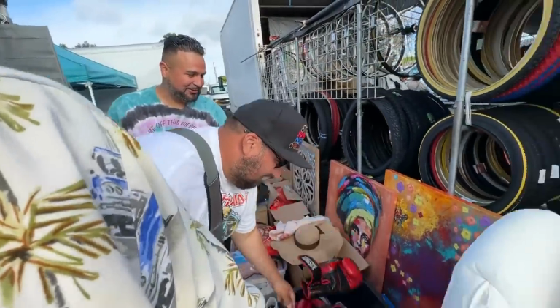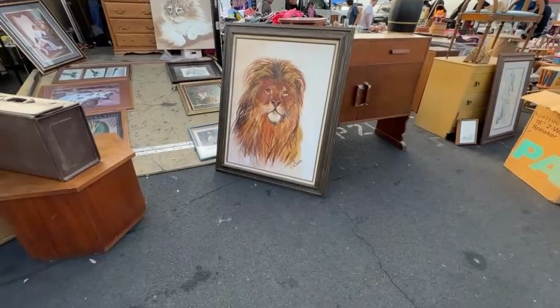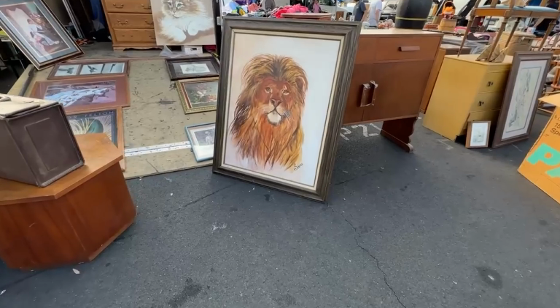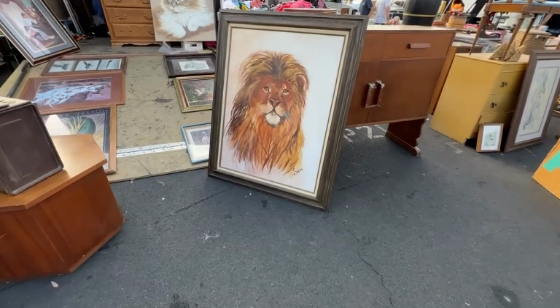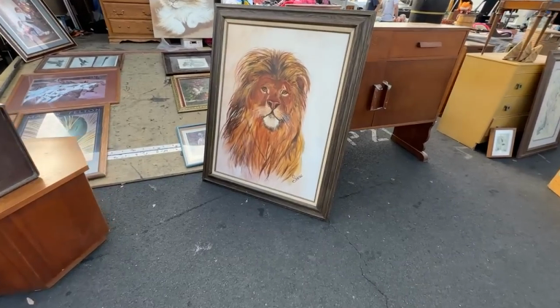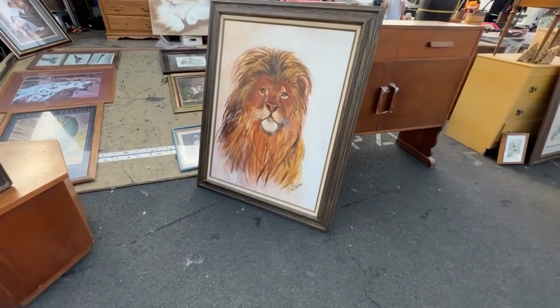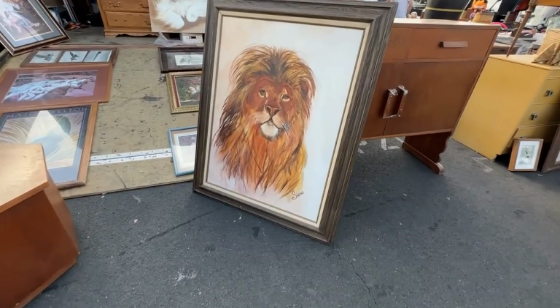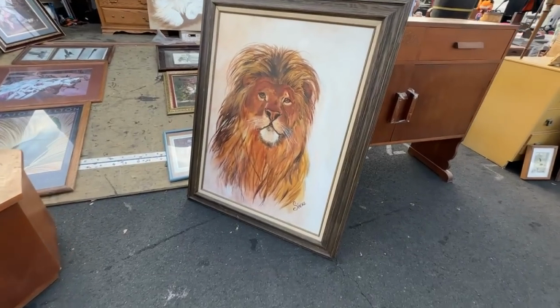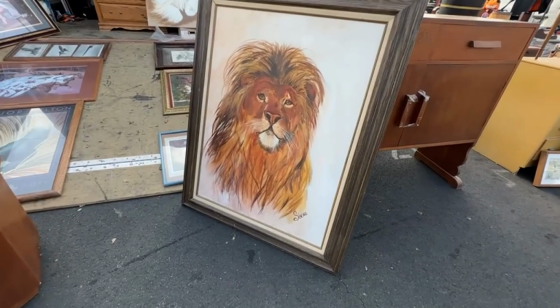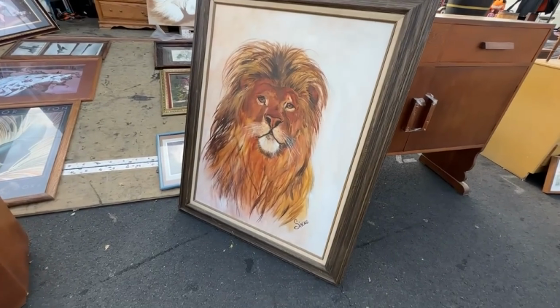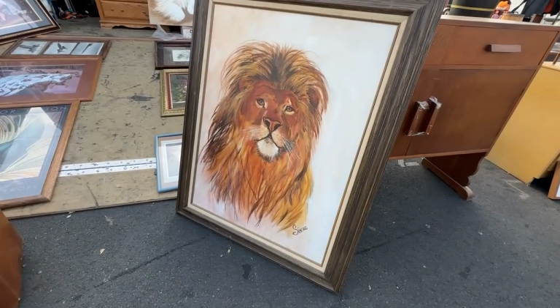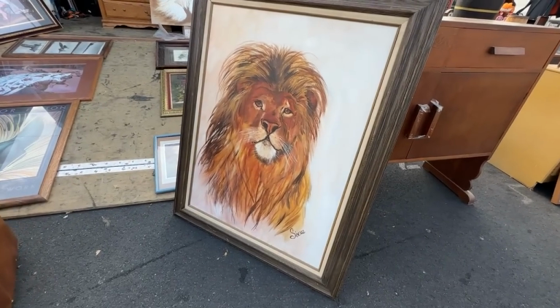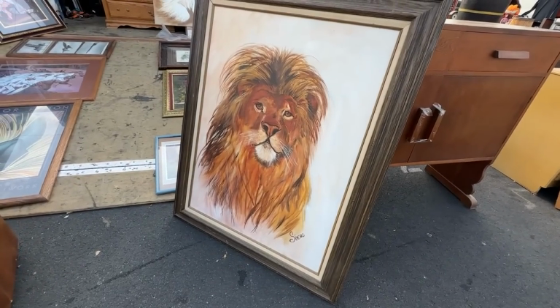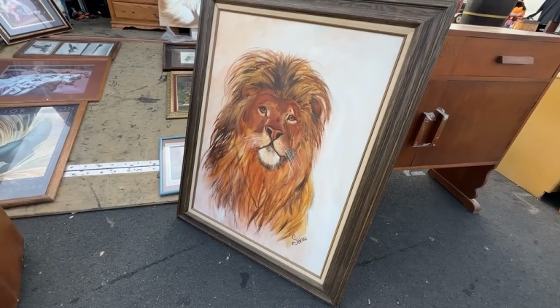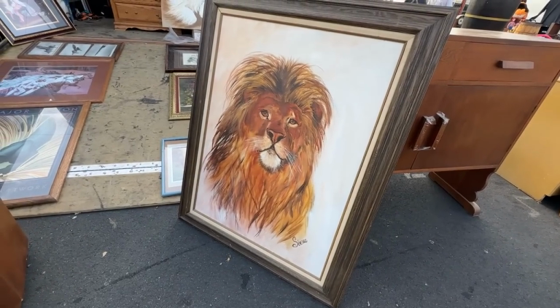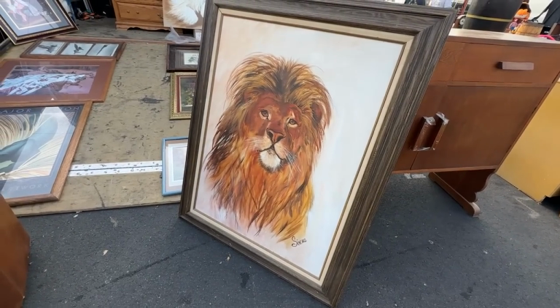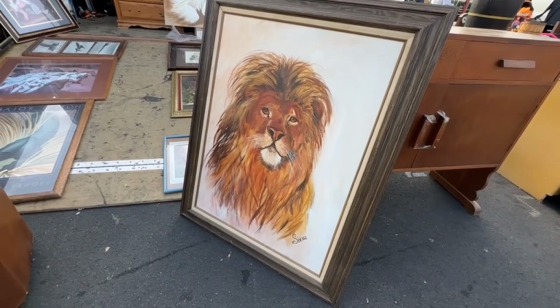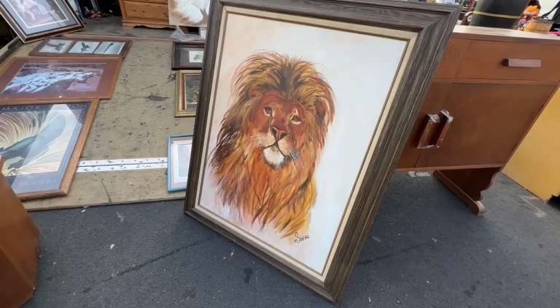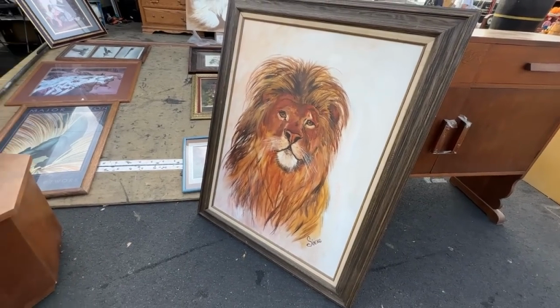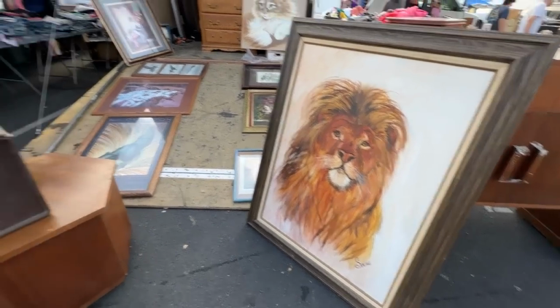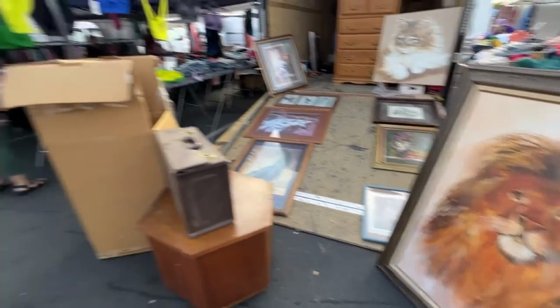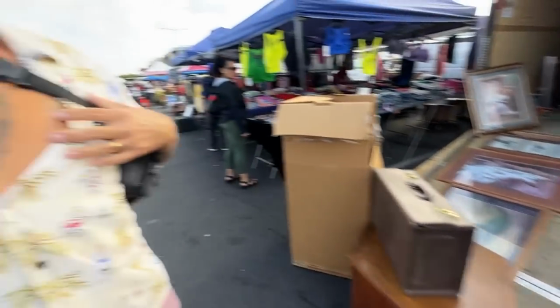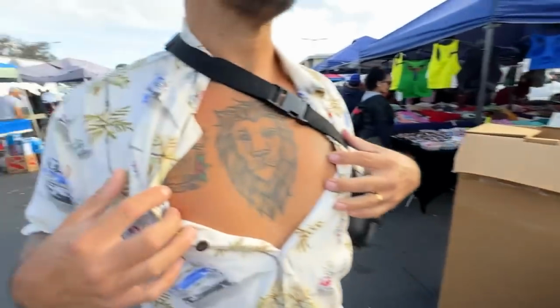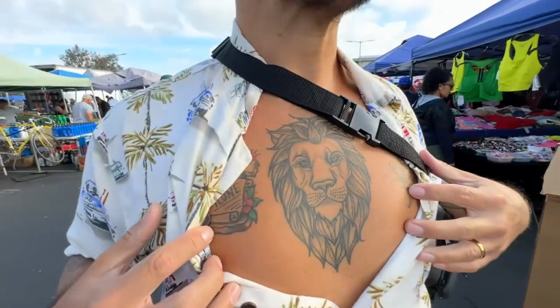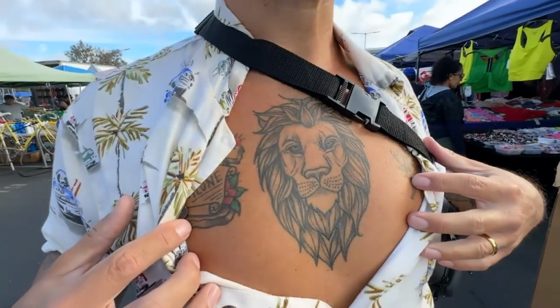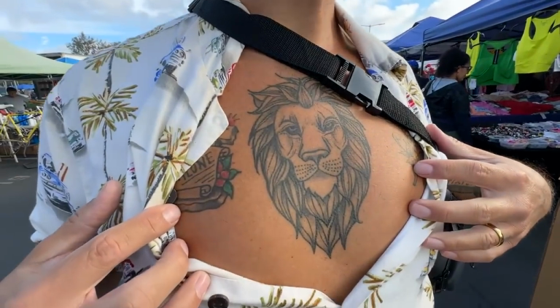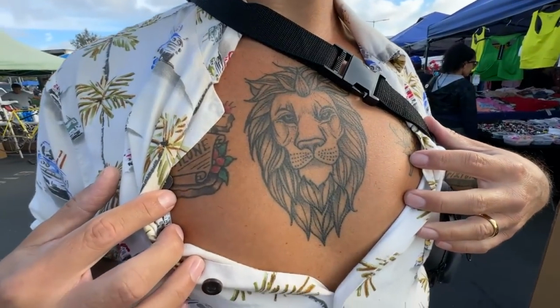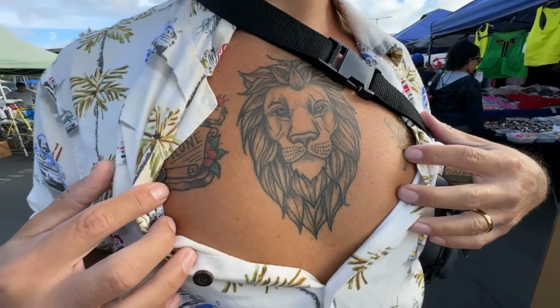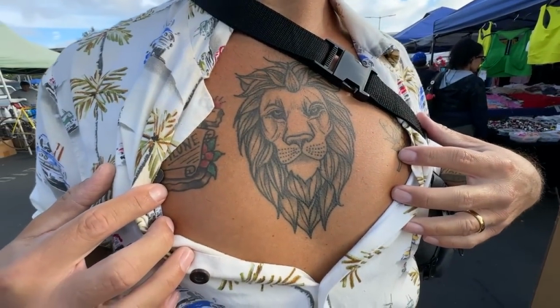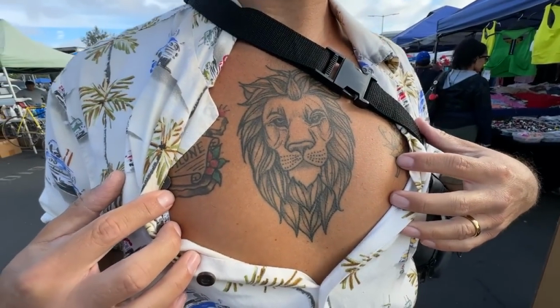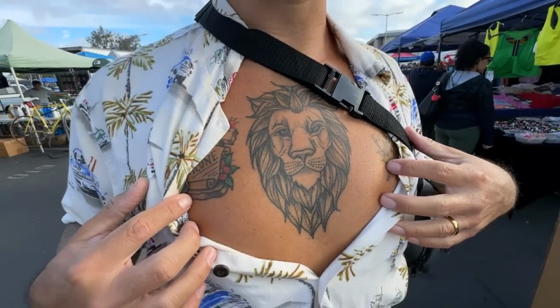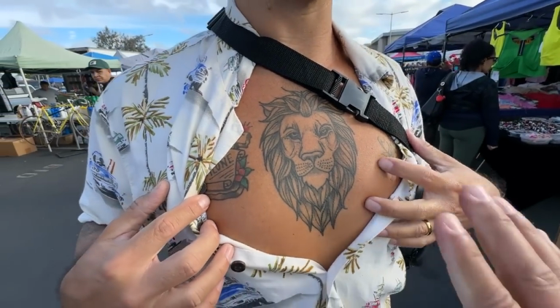Oh look at that — Lion King! Gabbo, Lion King — that's kind of cool.